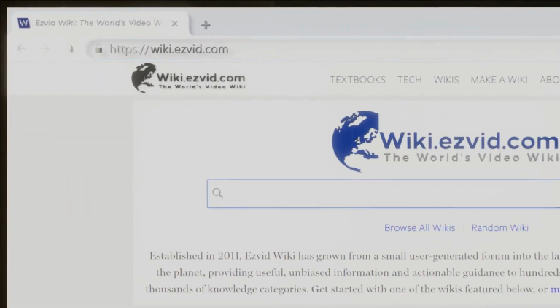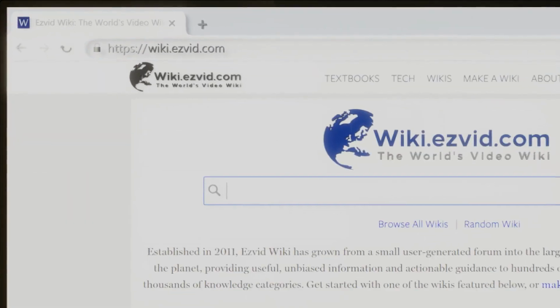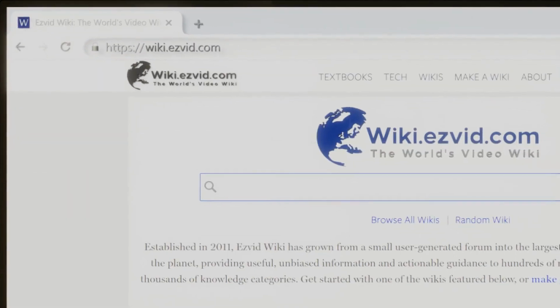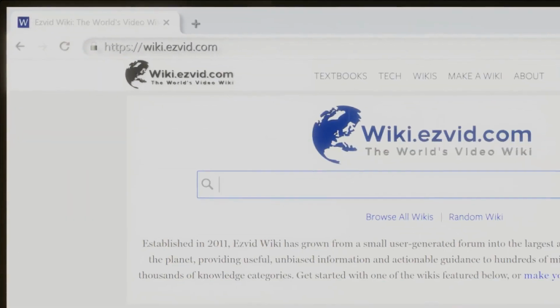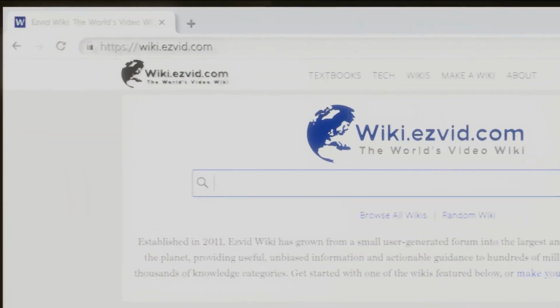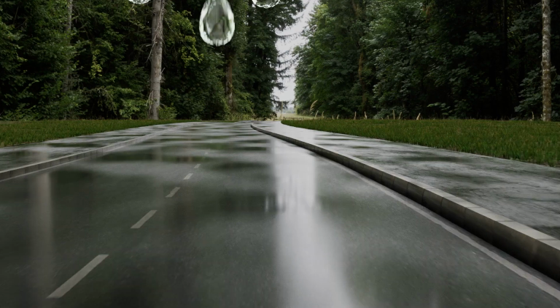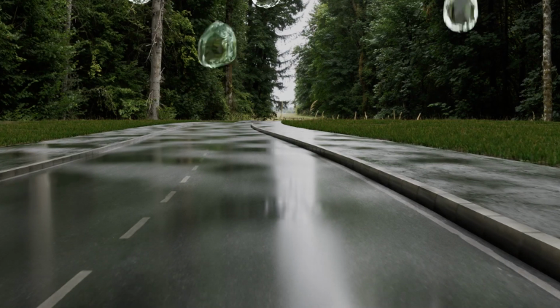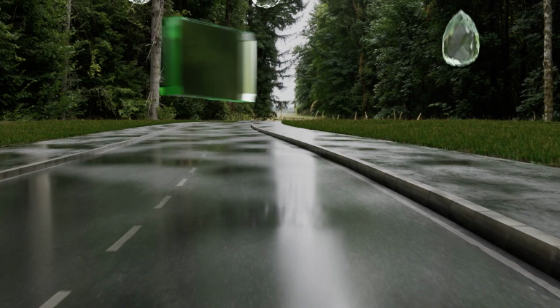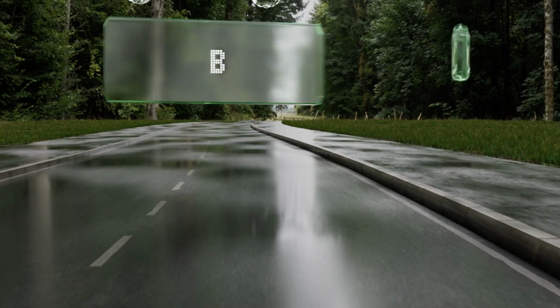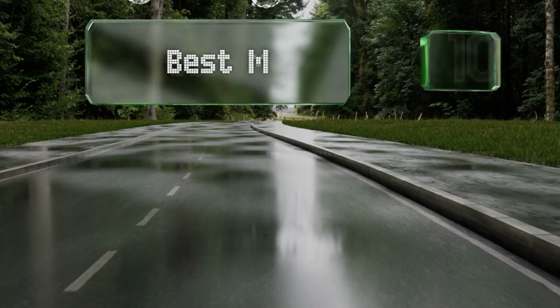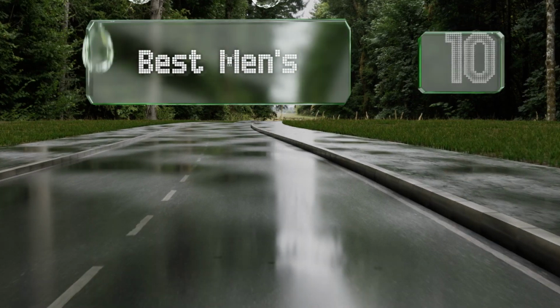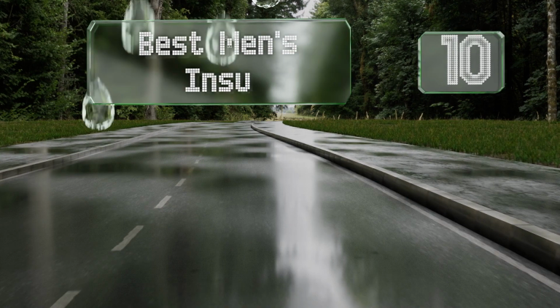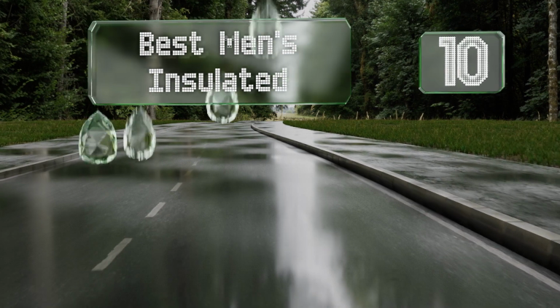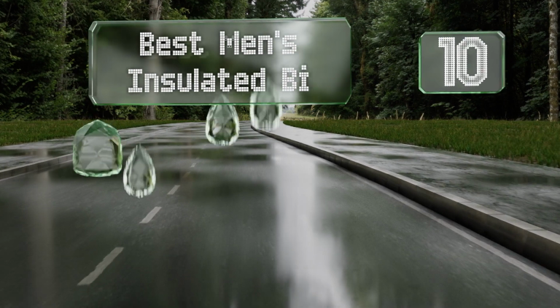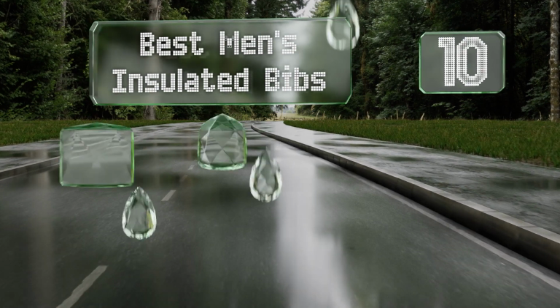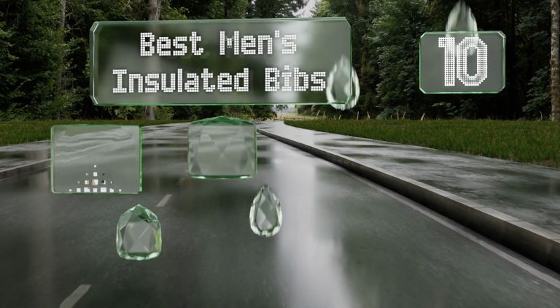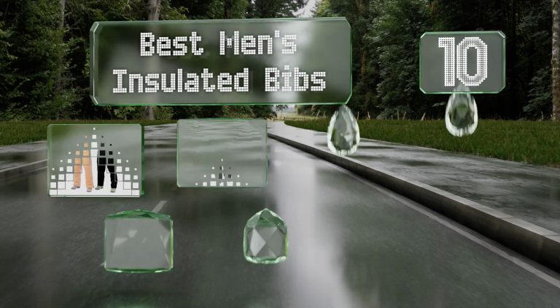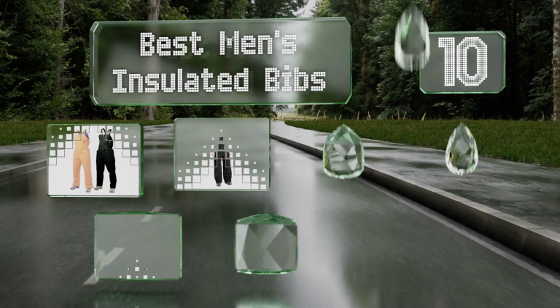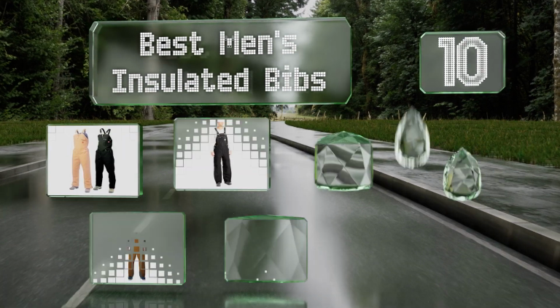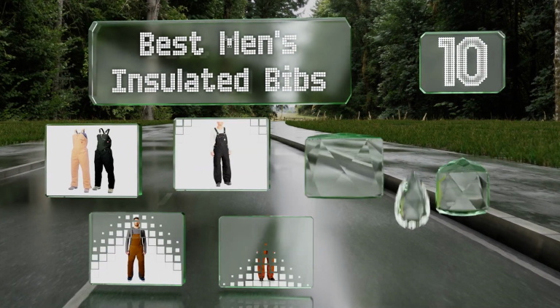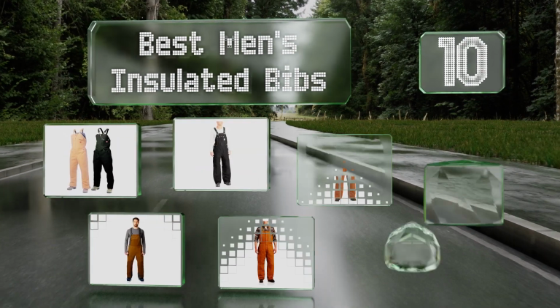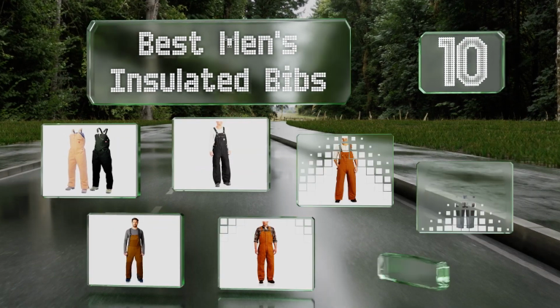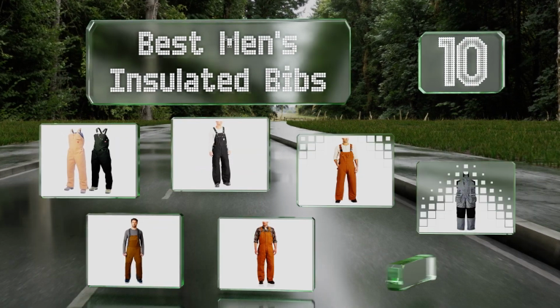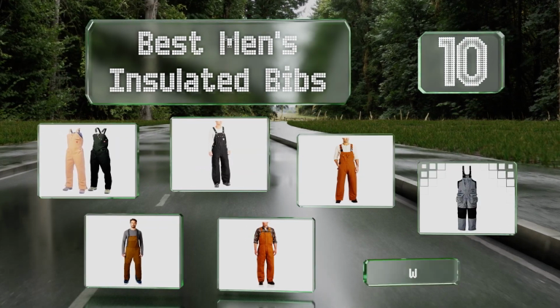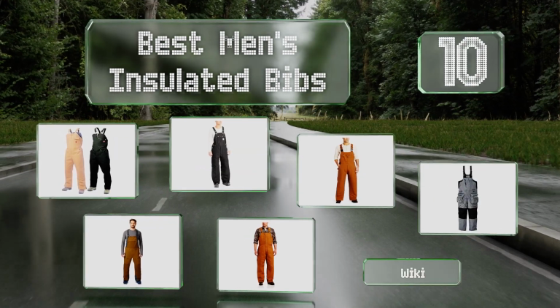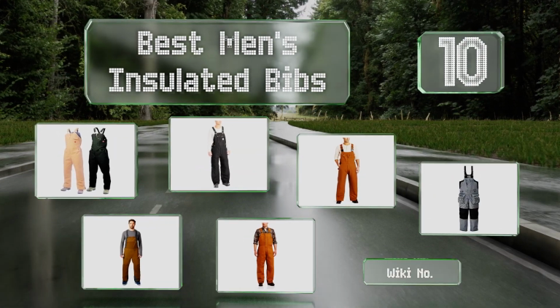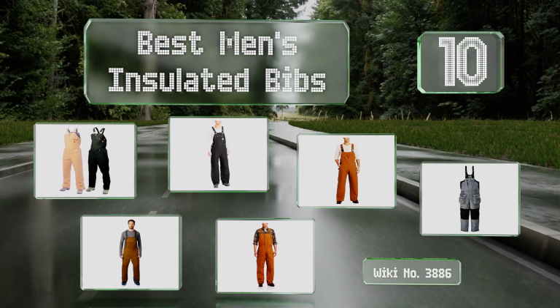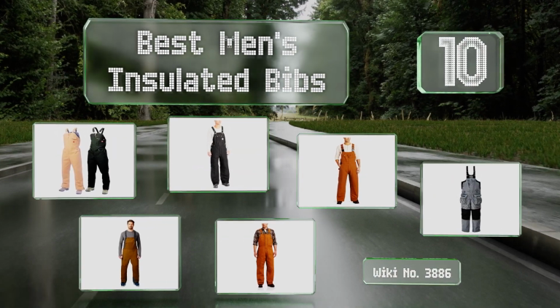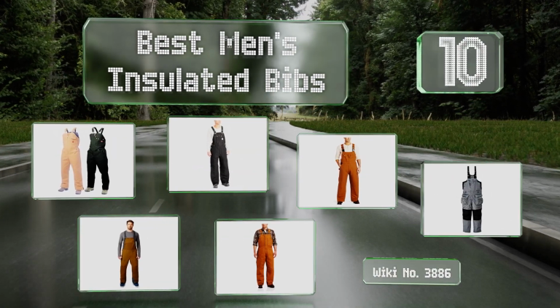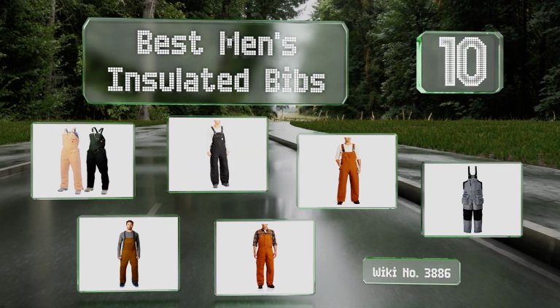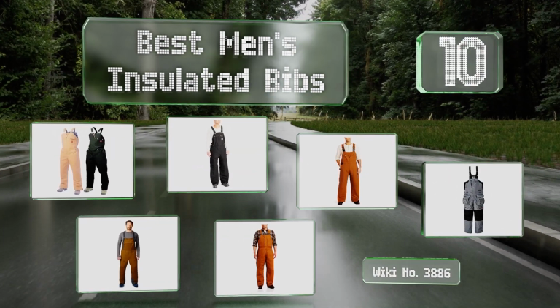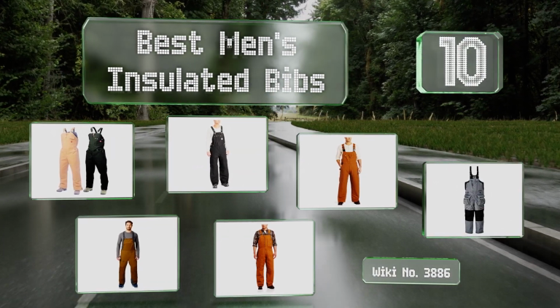EasyVid presents the 10 best men's insulated bibs. Let's get started with the list.